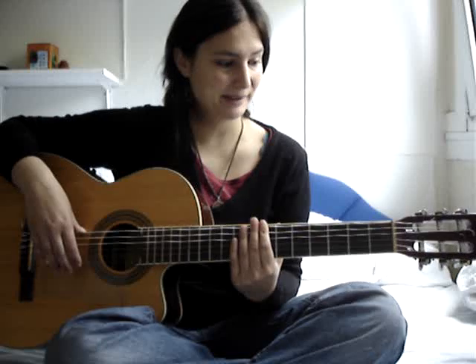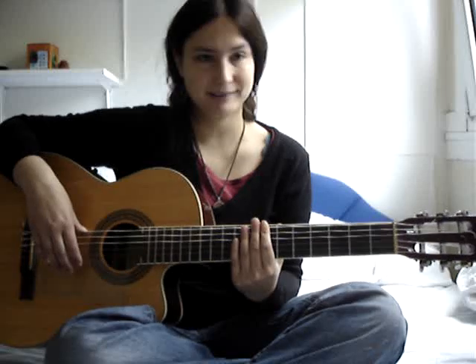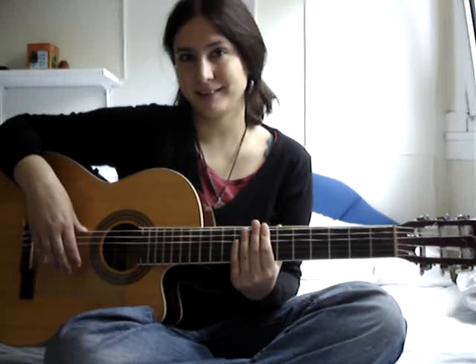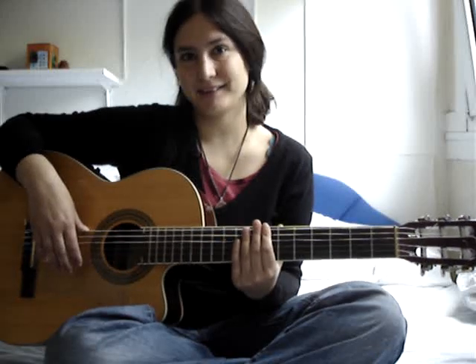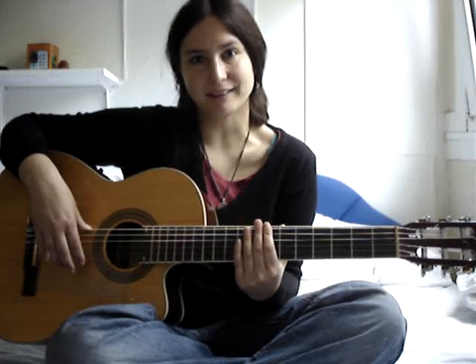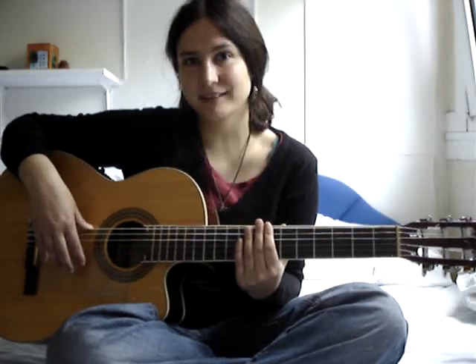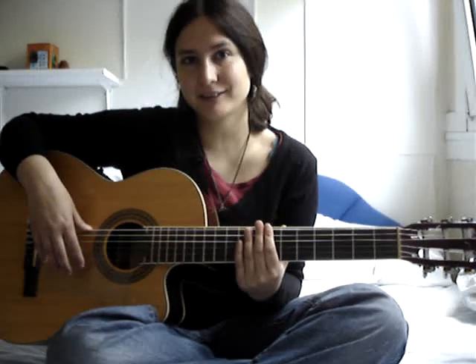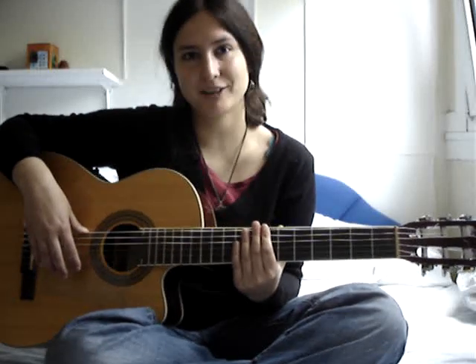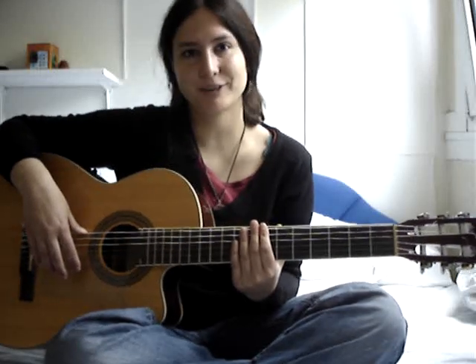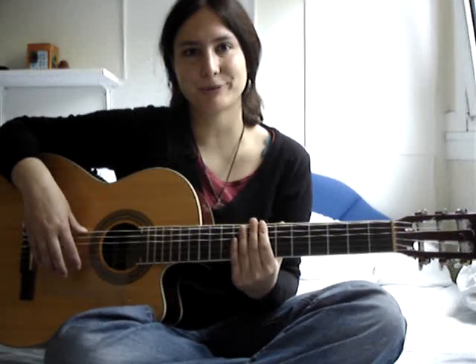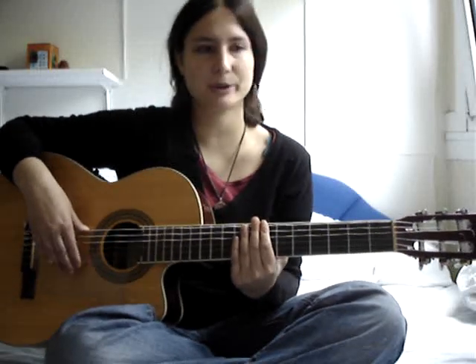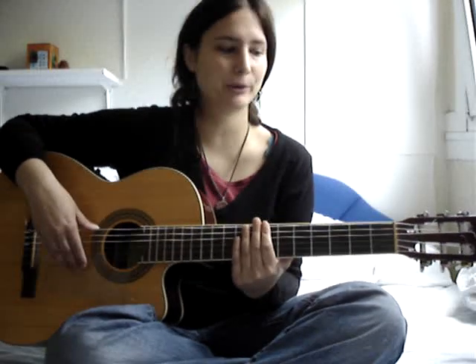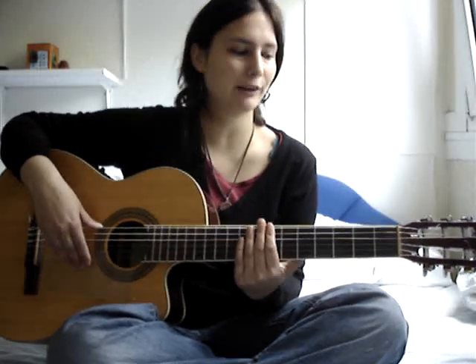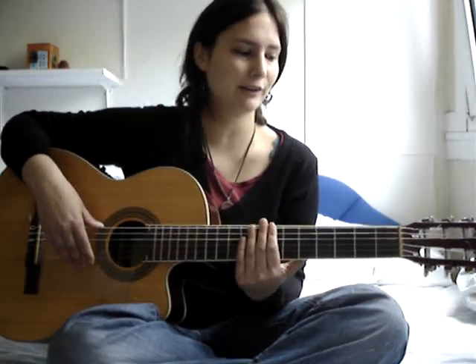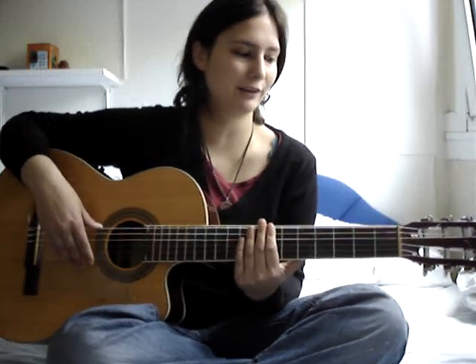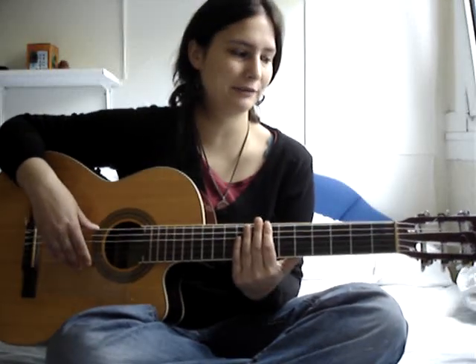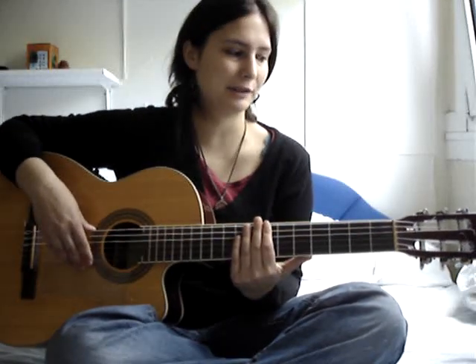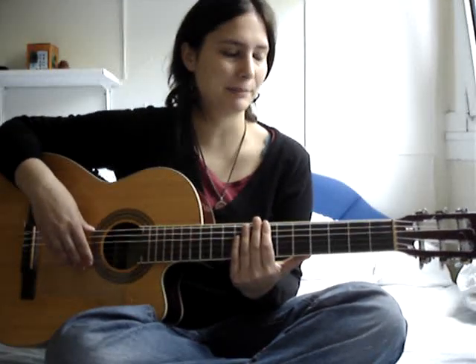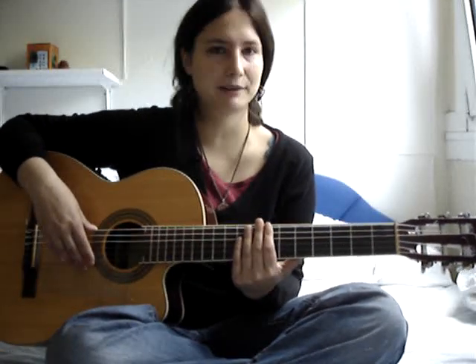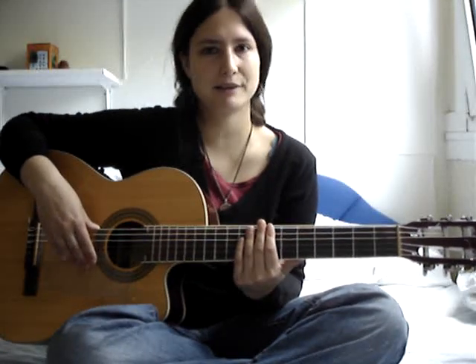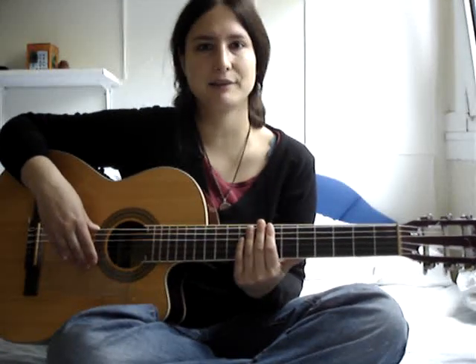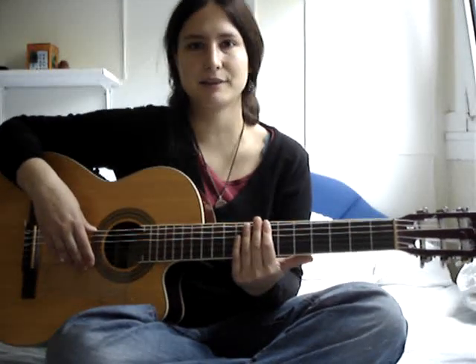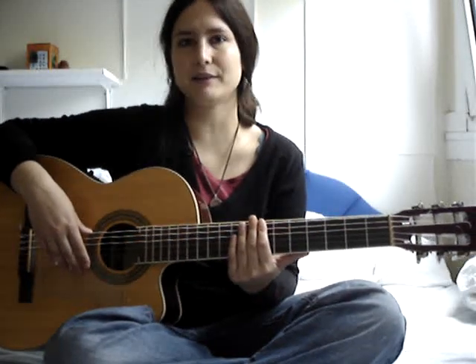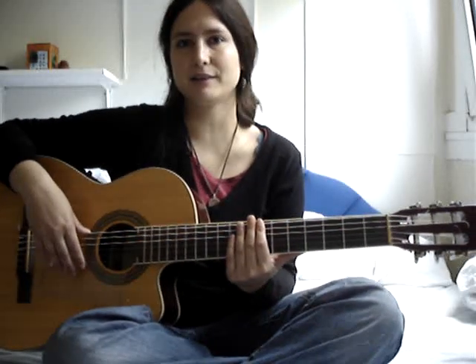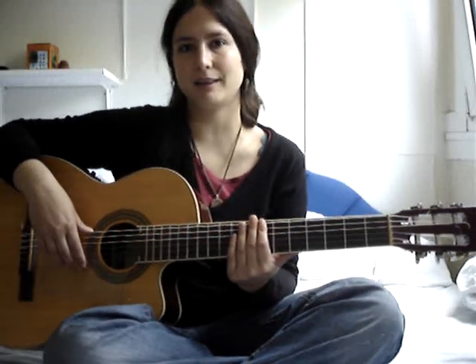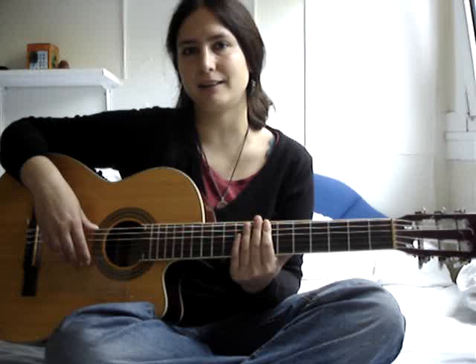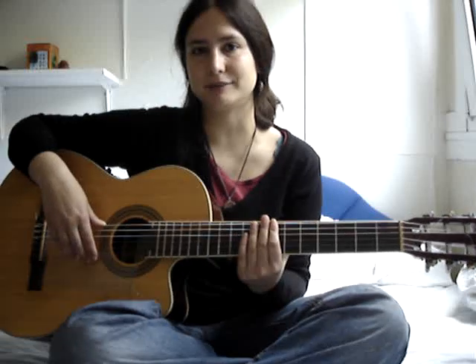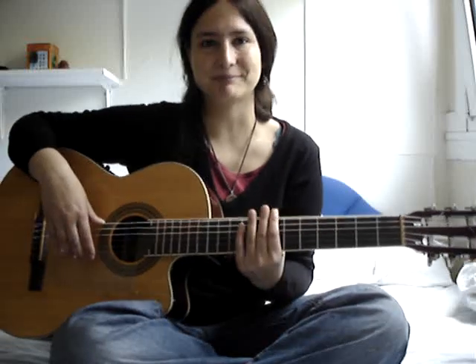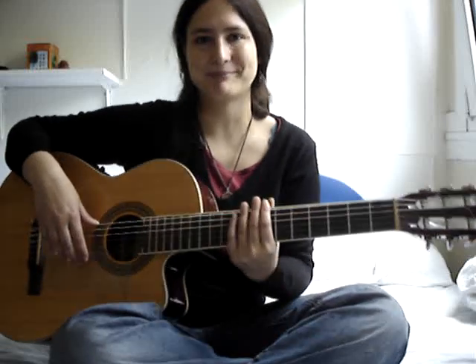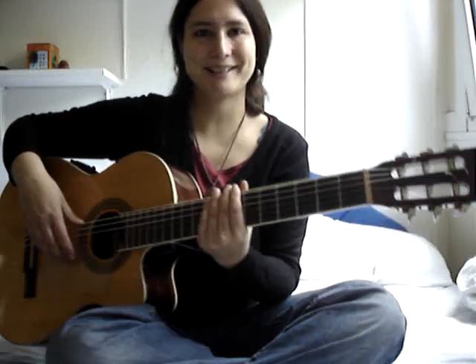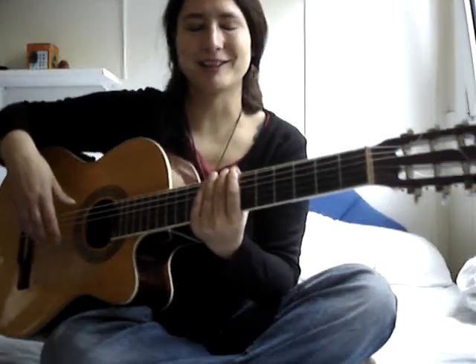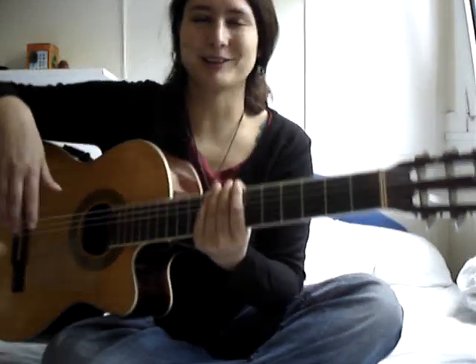Basically that's it. Good luck with practicing these scales, and see you later.